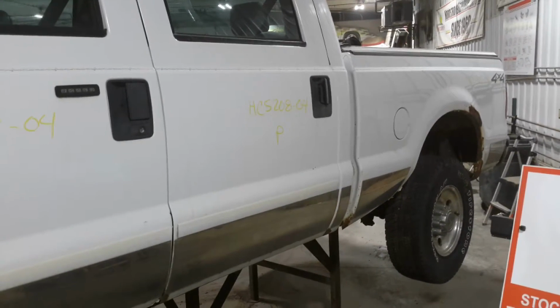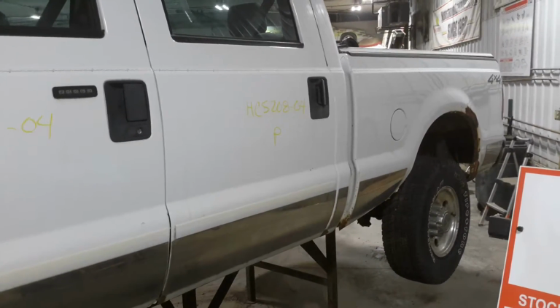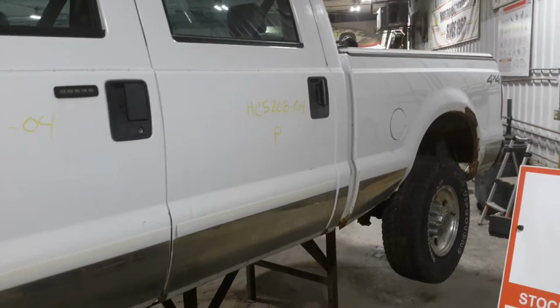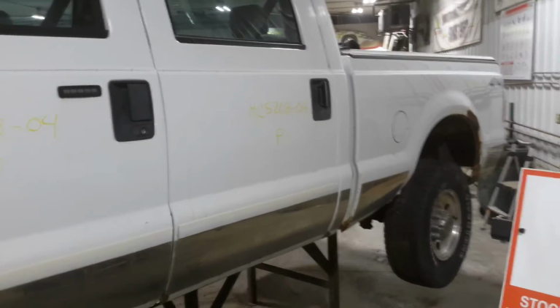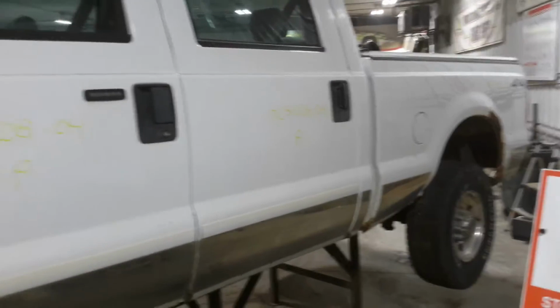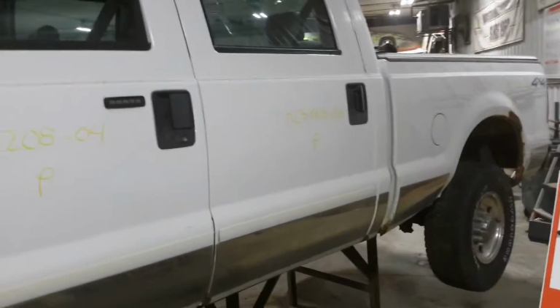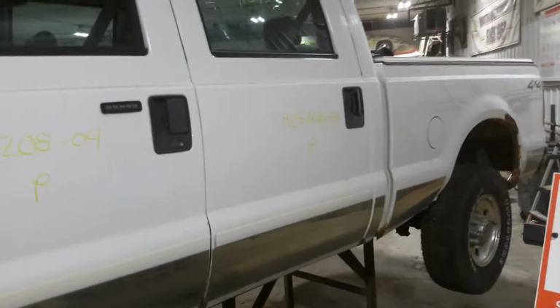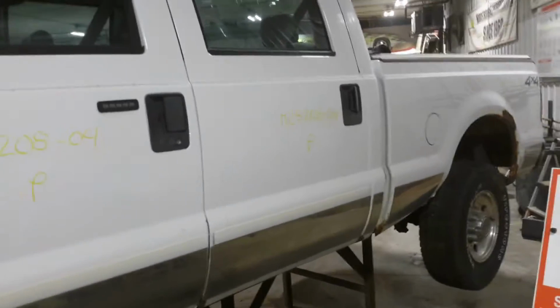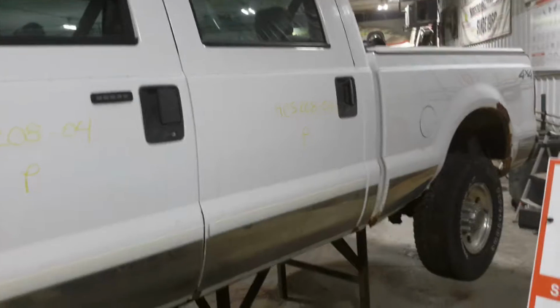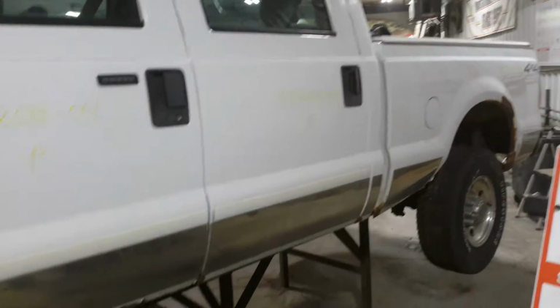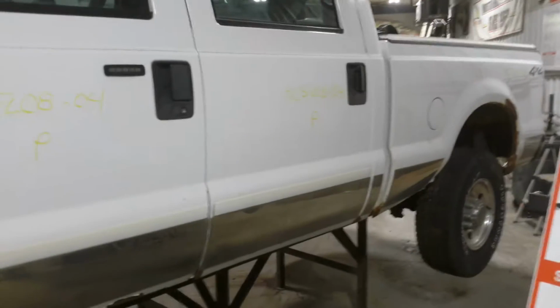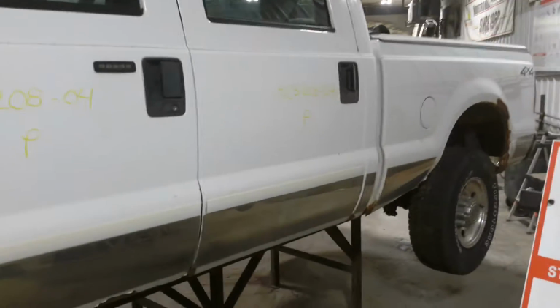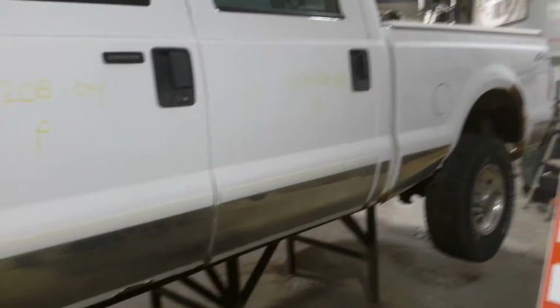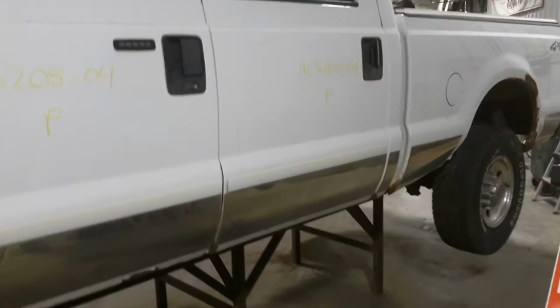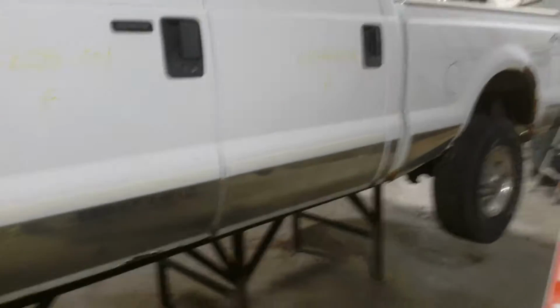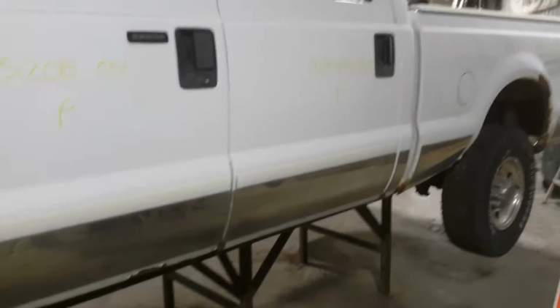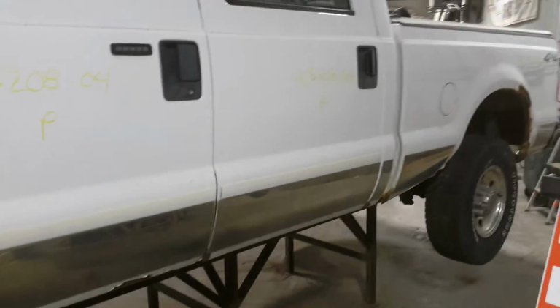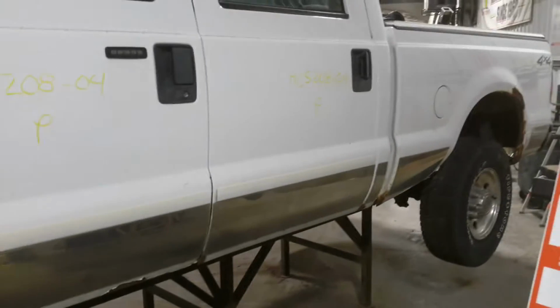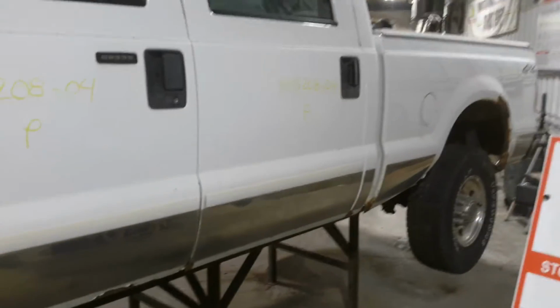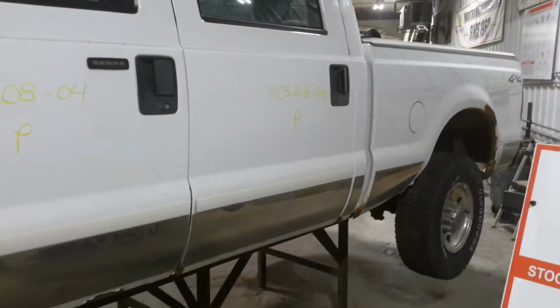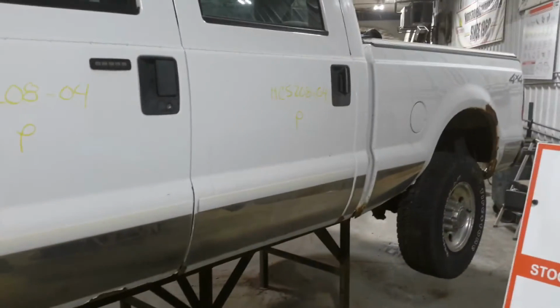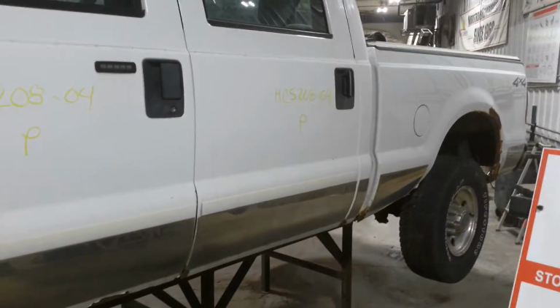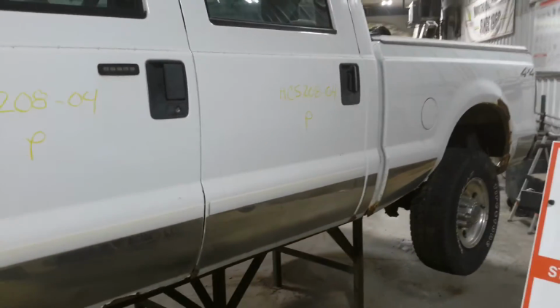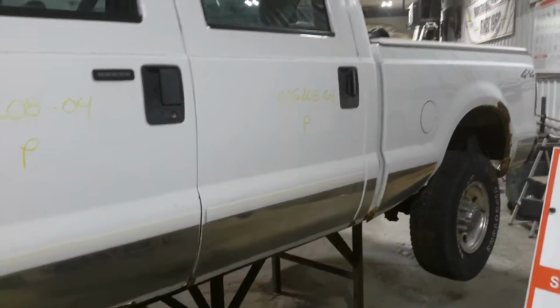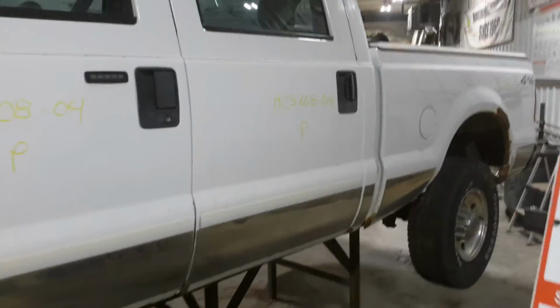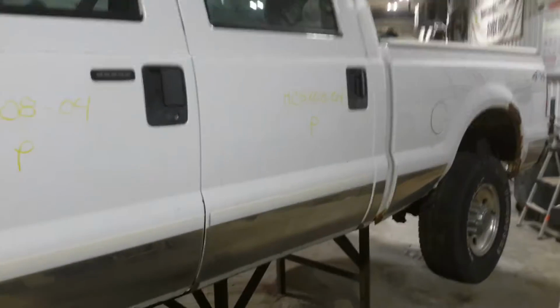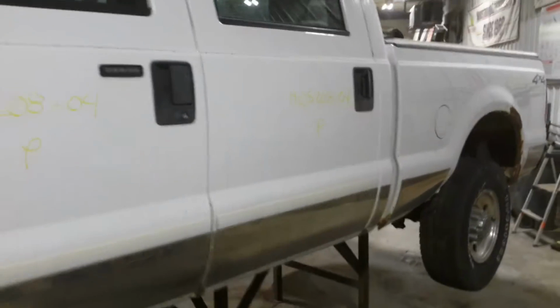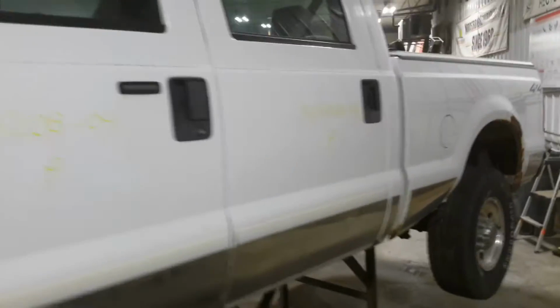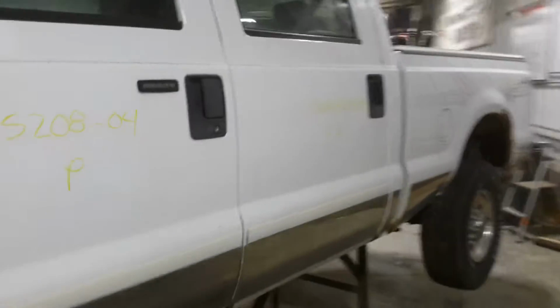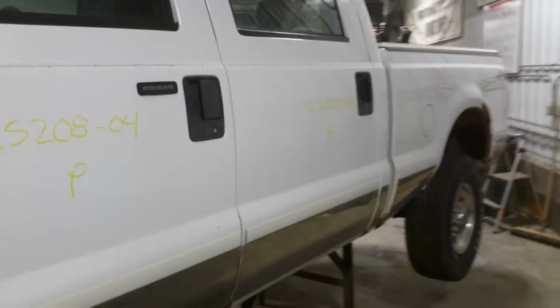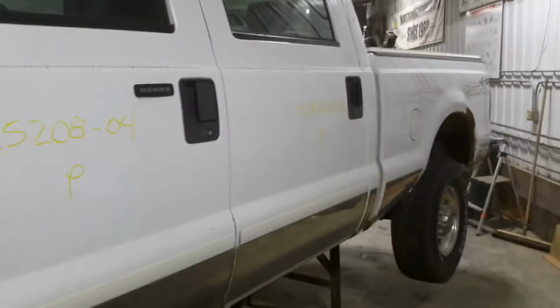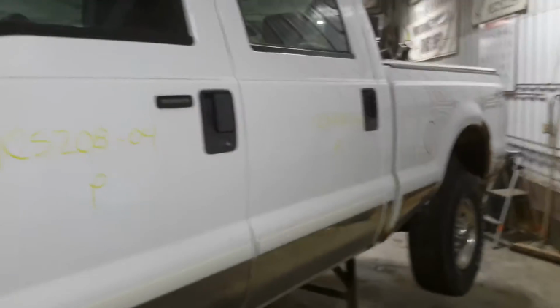There's a motor issue — supposedly has a rebuilt engine; we'll verify in teardown.